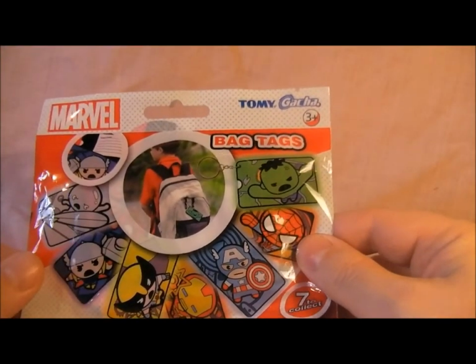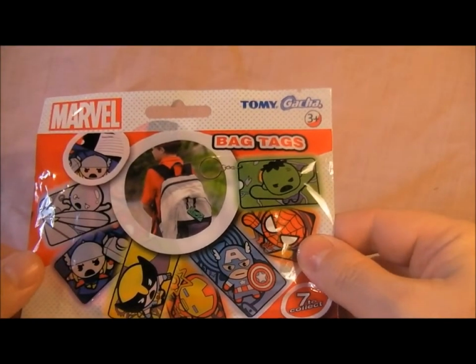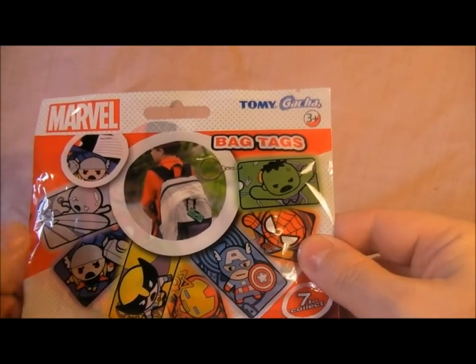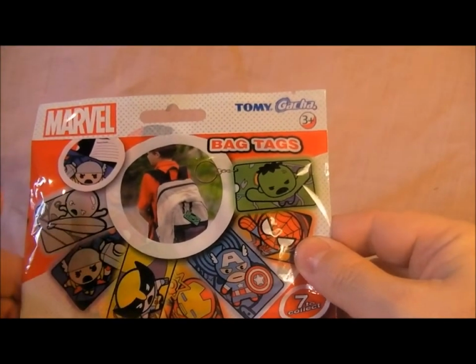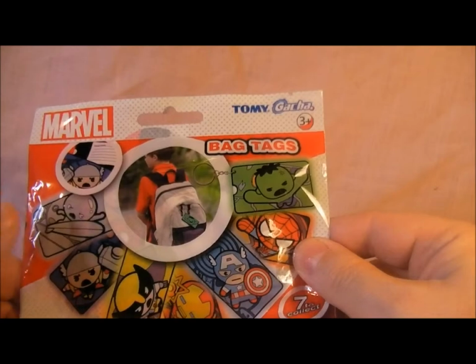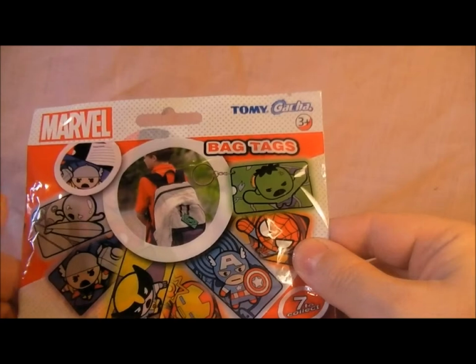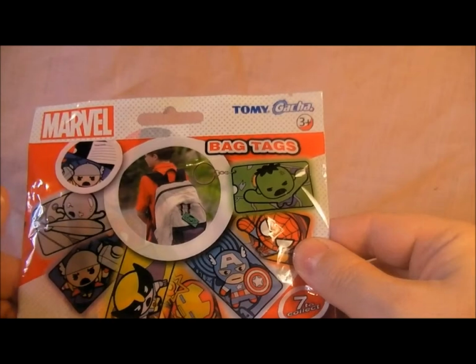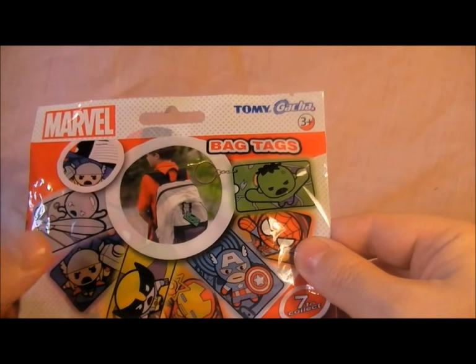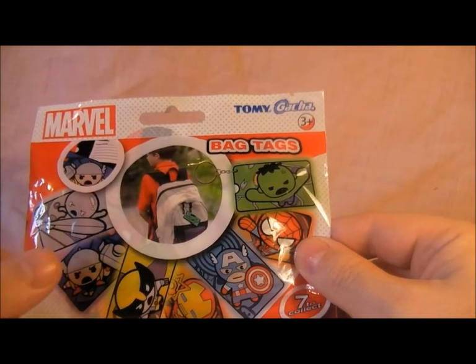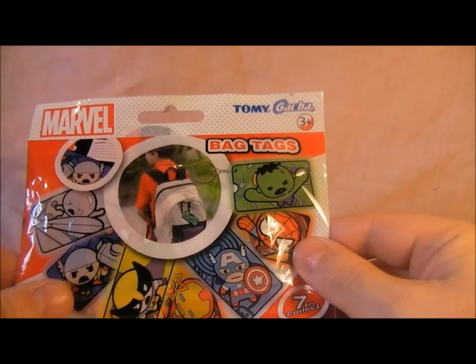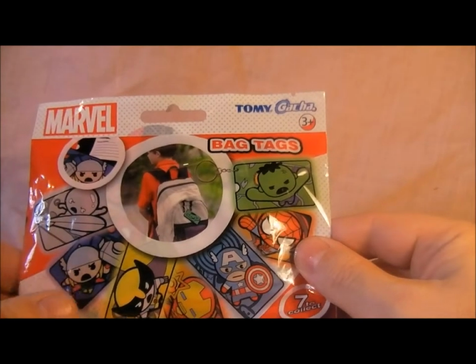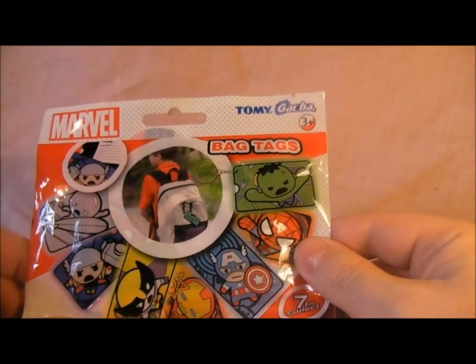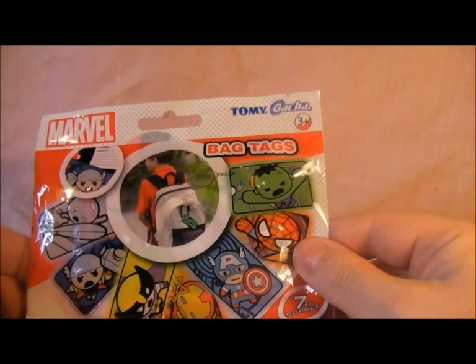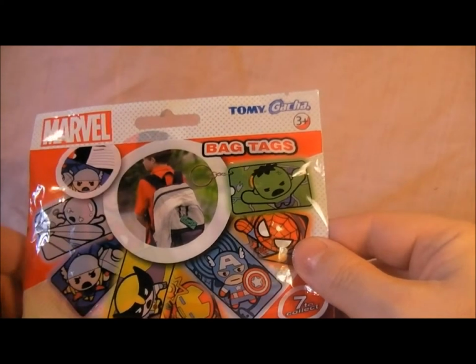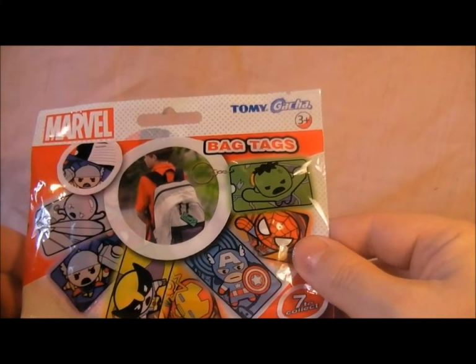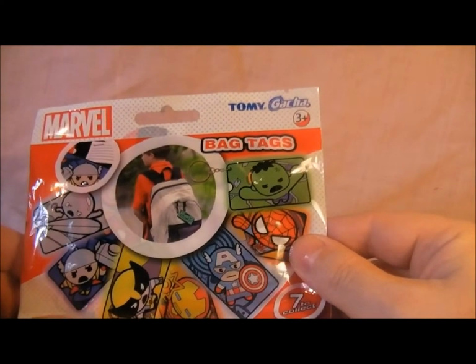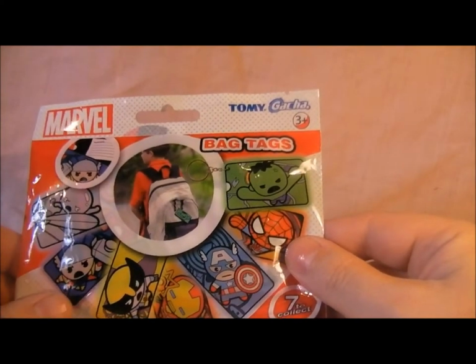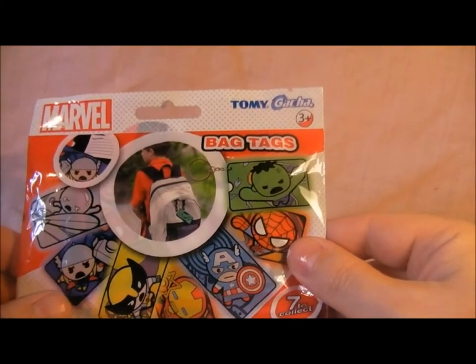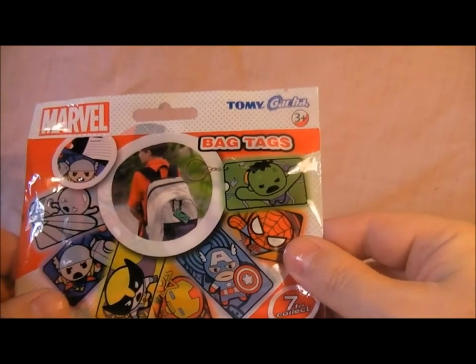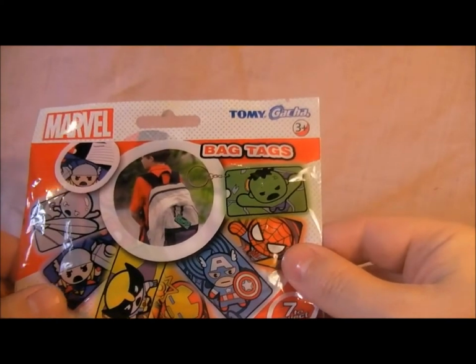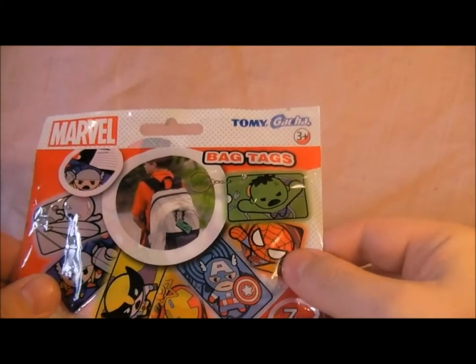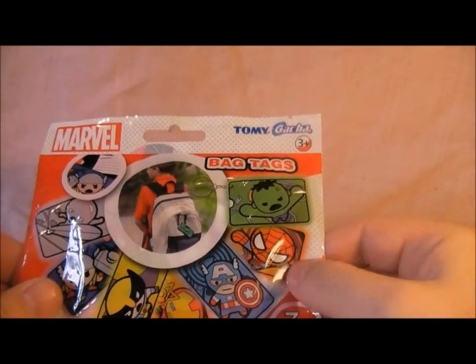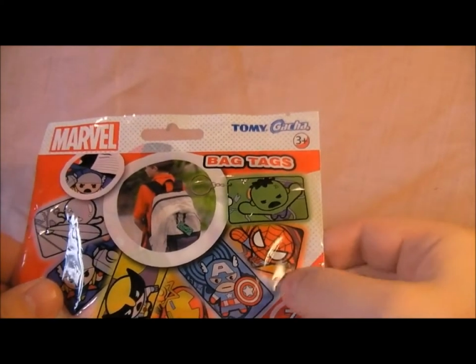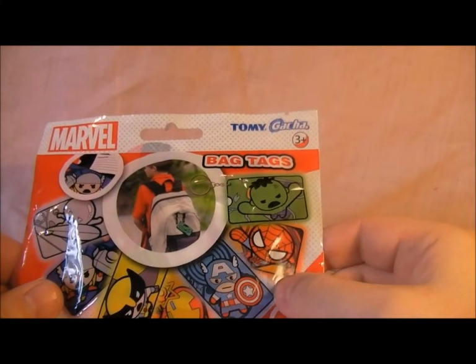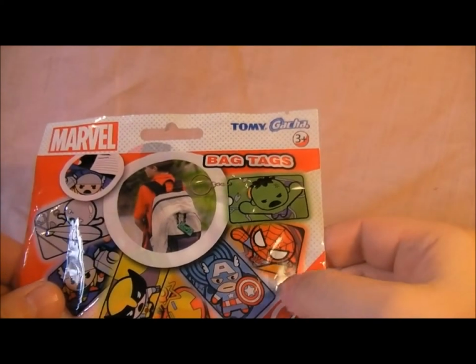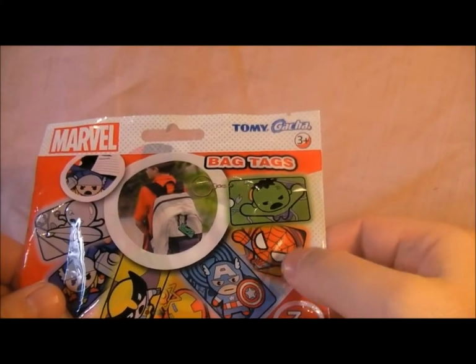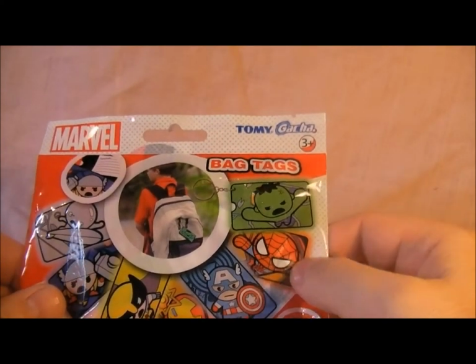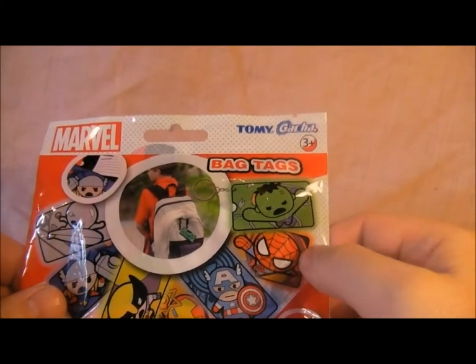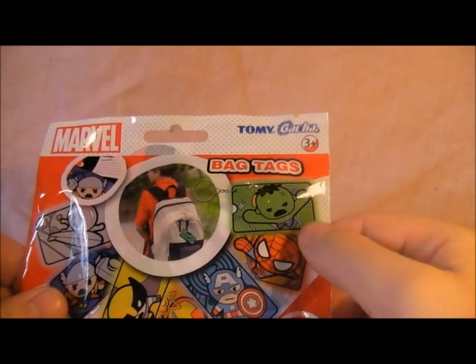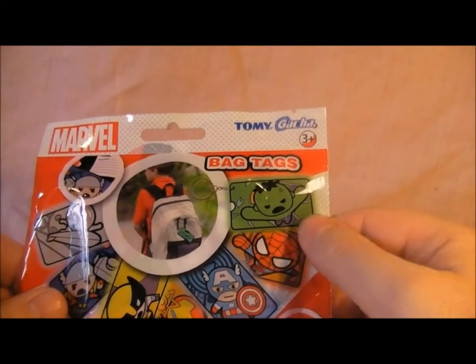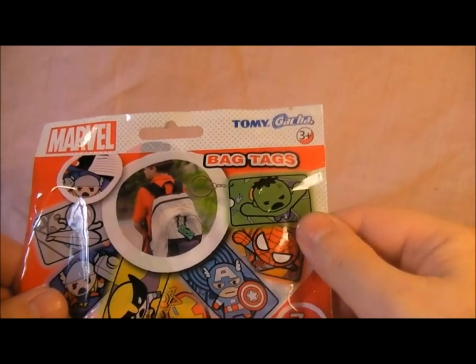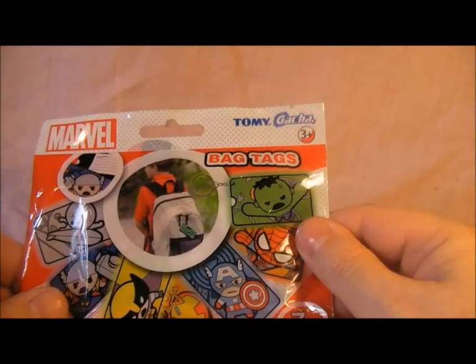You've got Silver Surfer, Thor, Wolverine, Iron Man, Captain America, Spidey and Hulk.